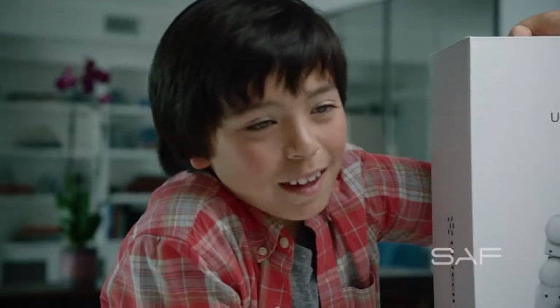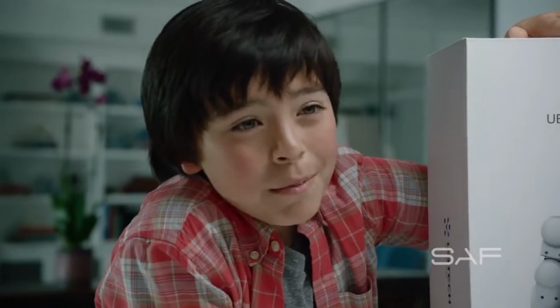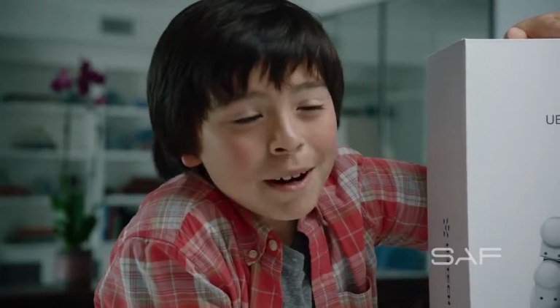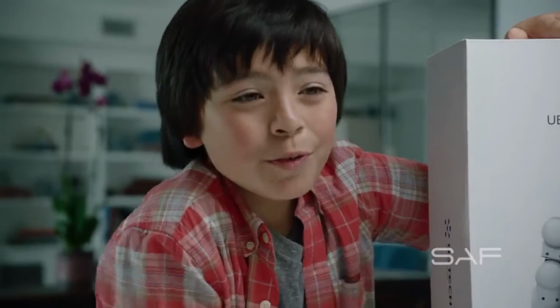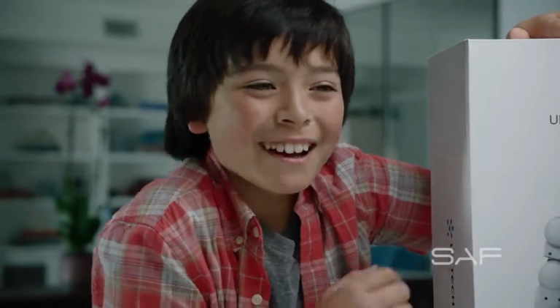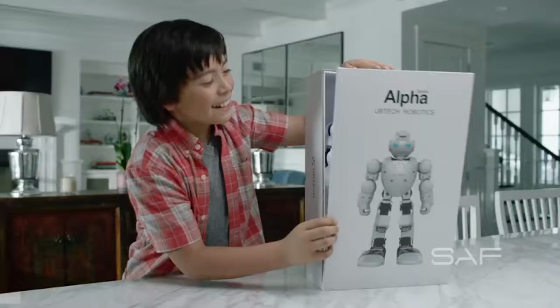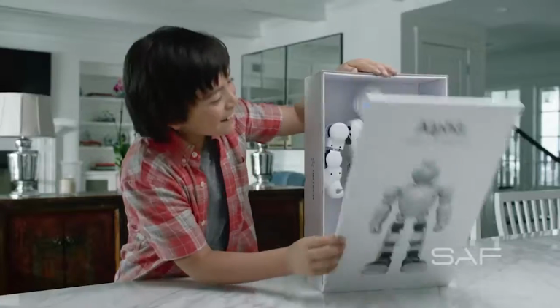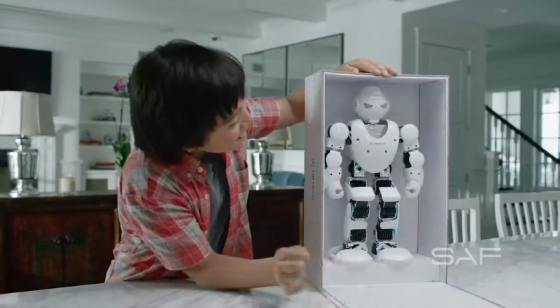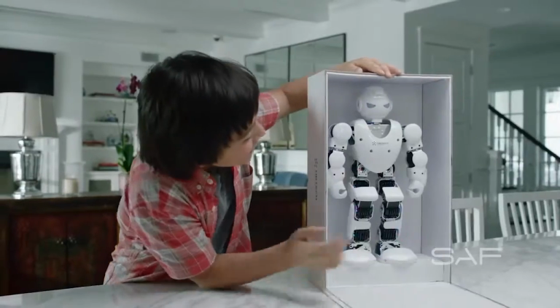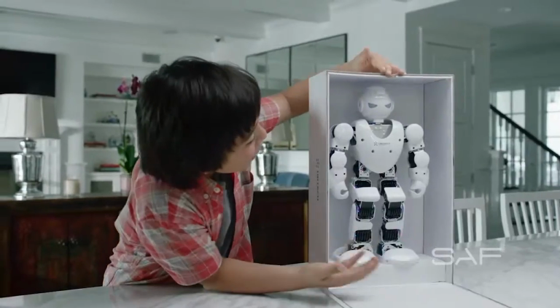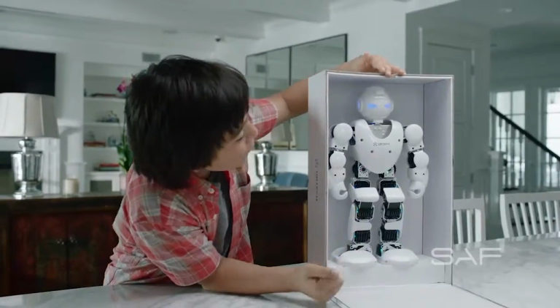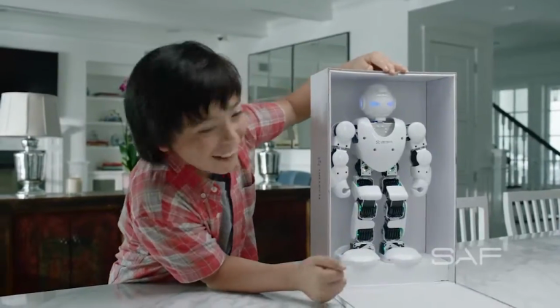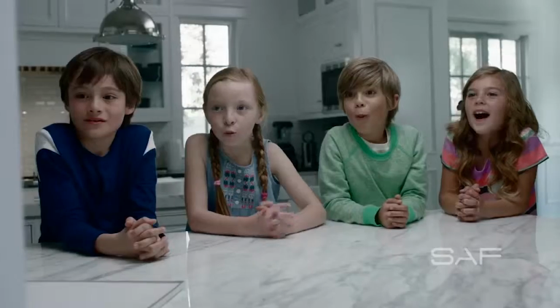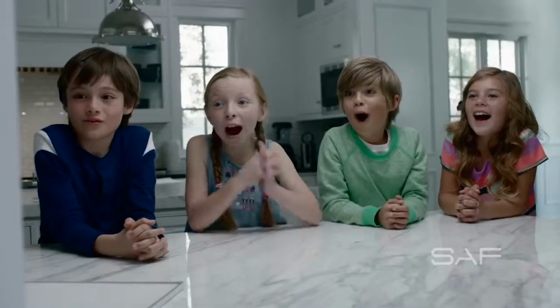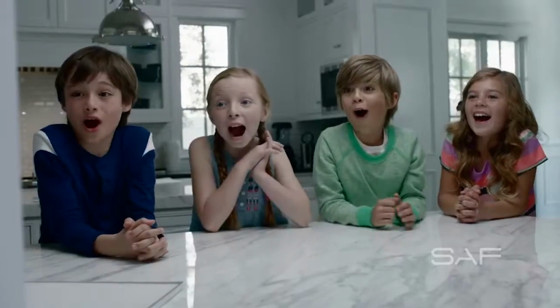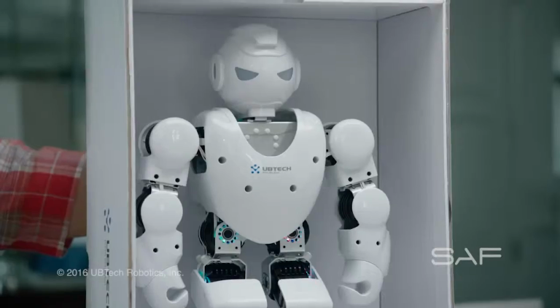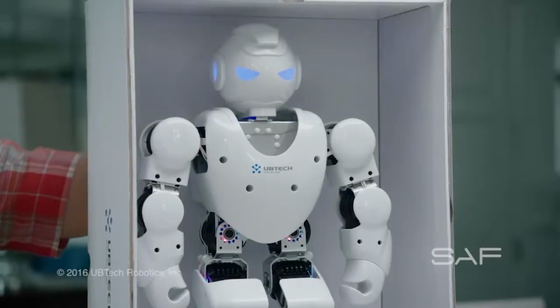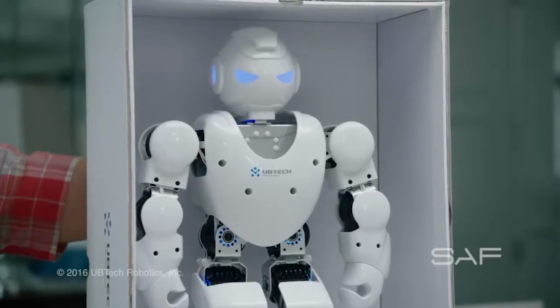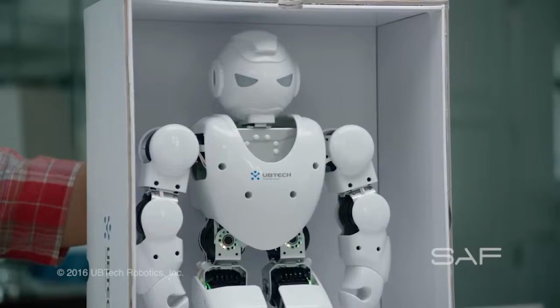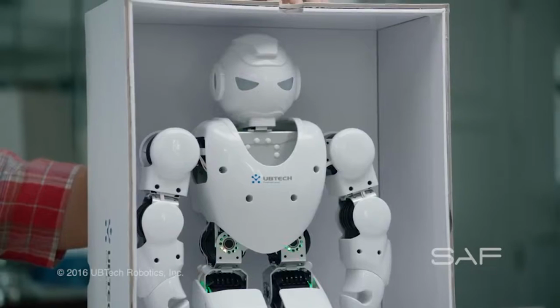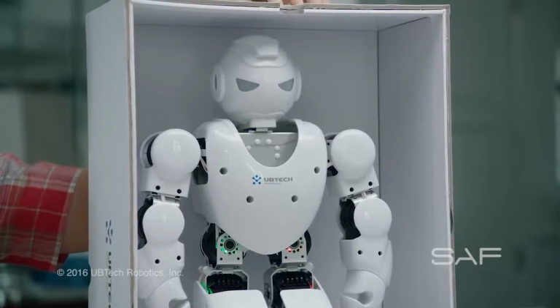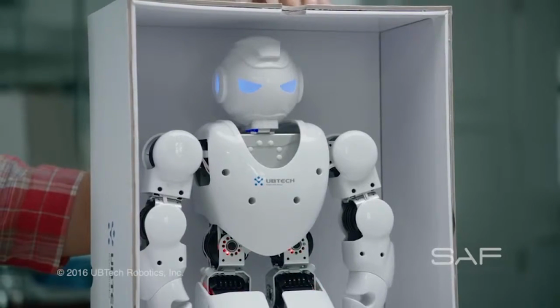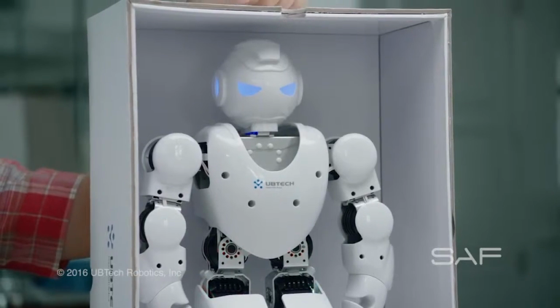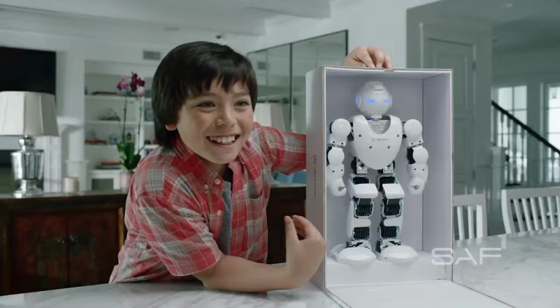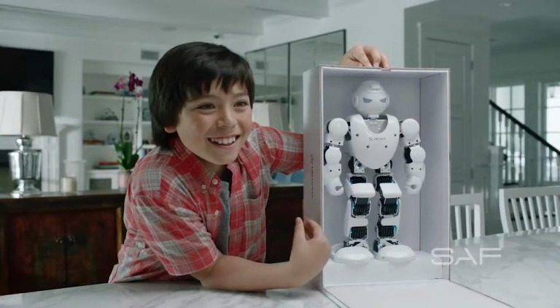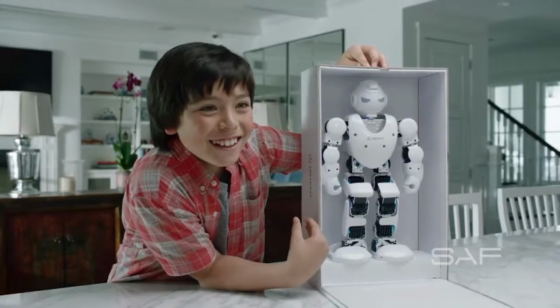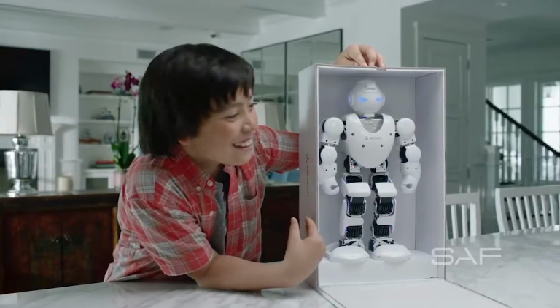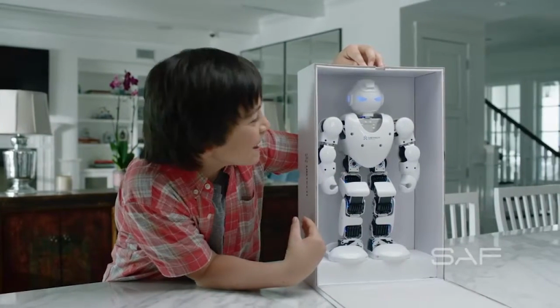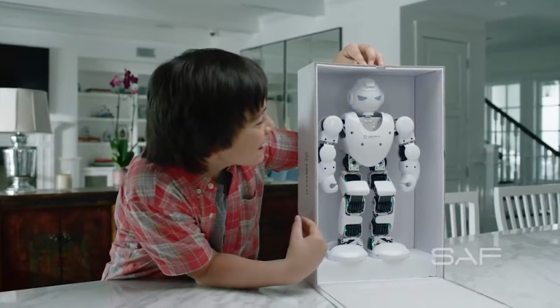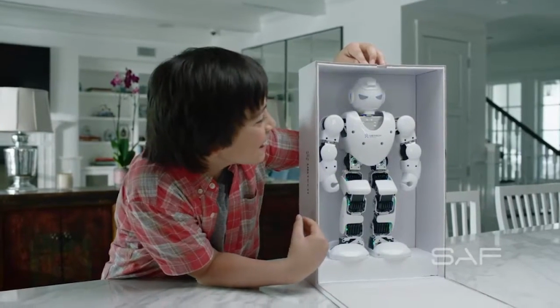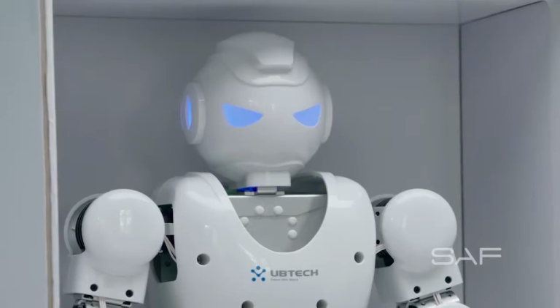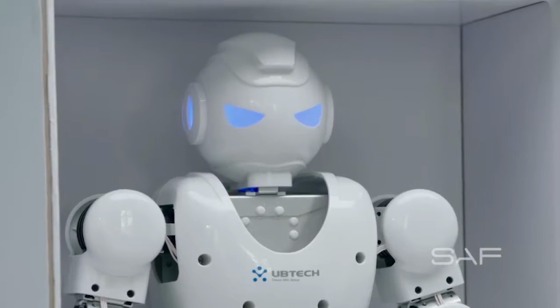Meet my new friend, Alpha. Meet Alpha 1S, the interactive, programmable robot for every family.